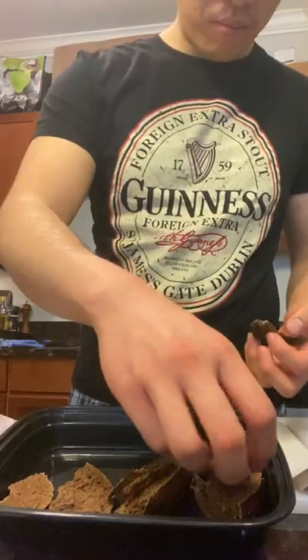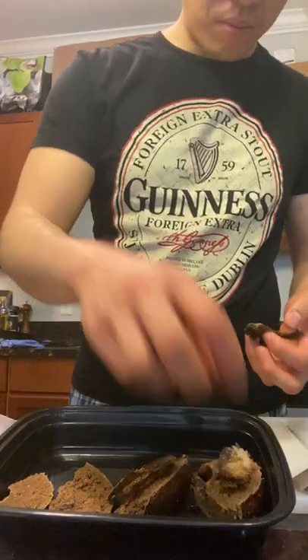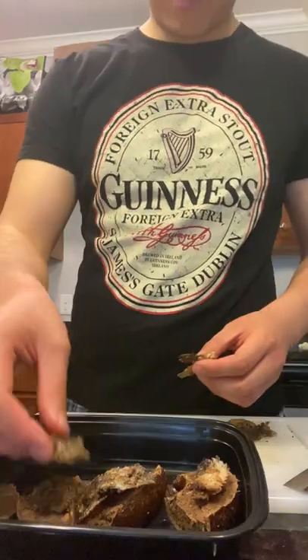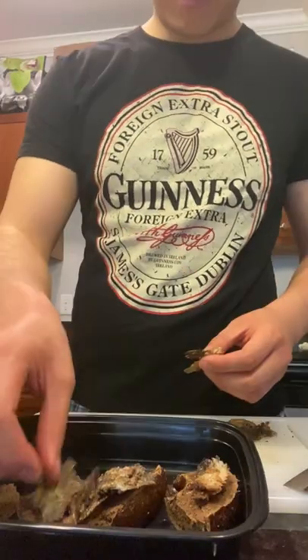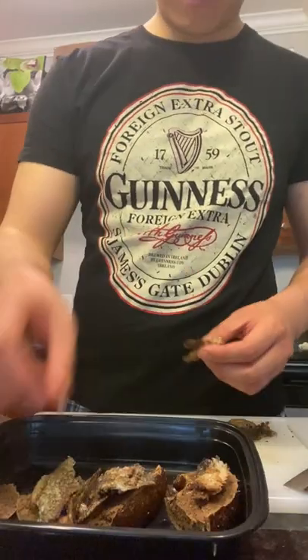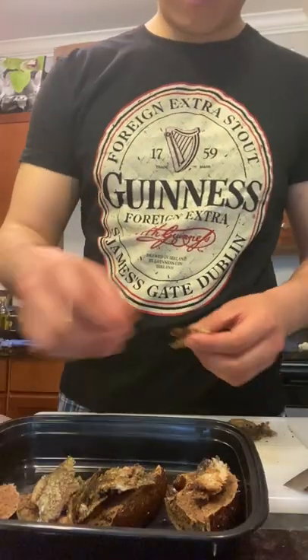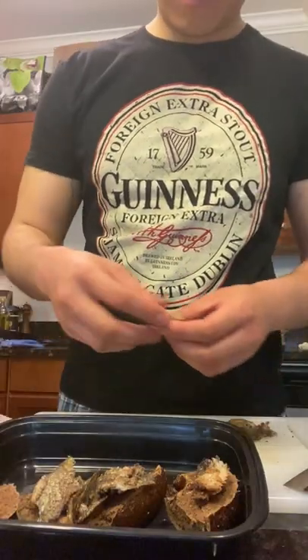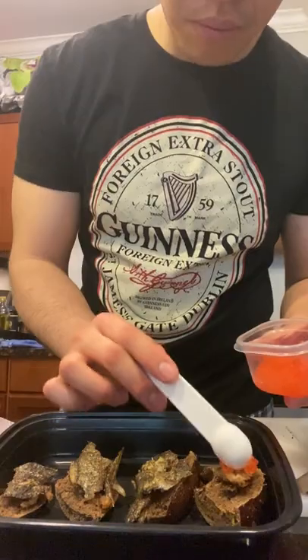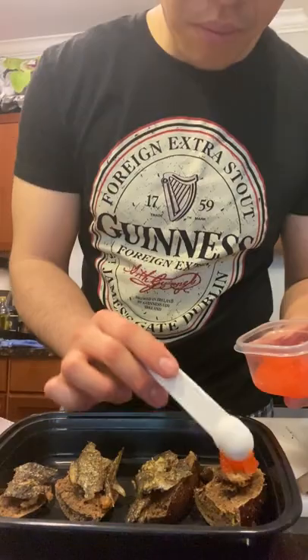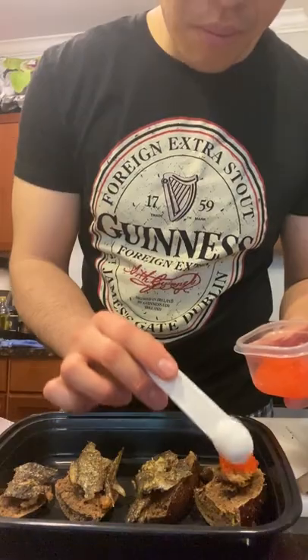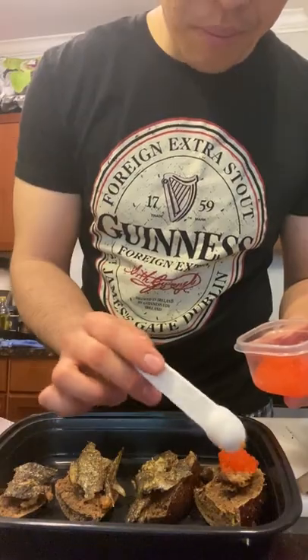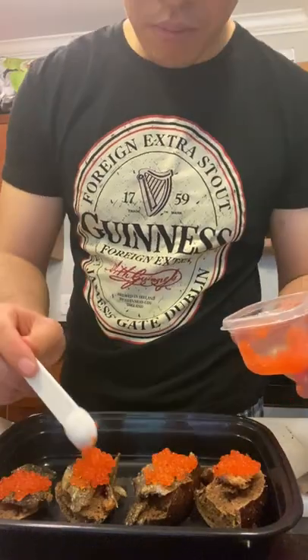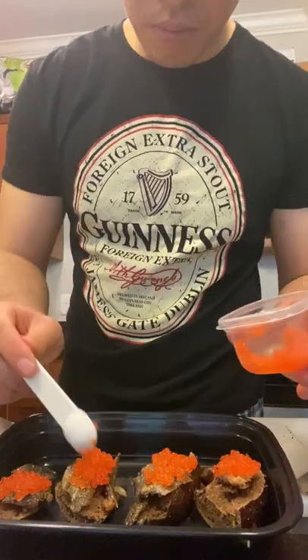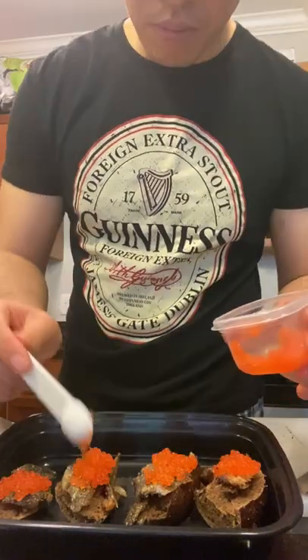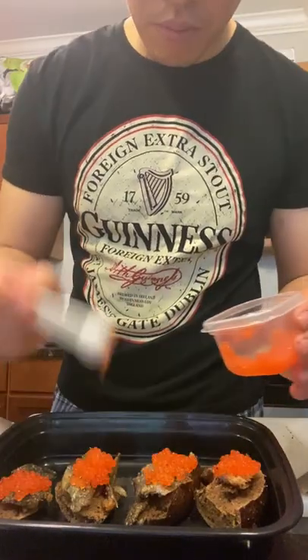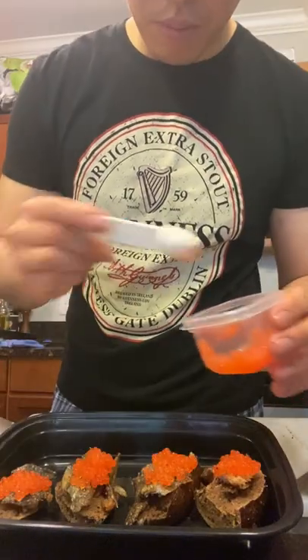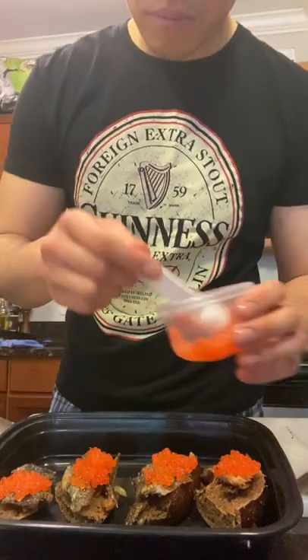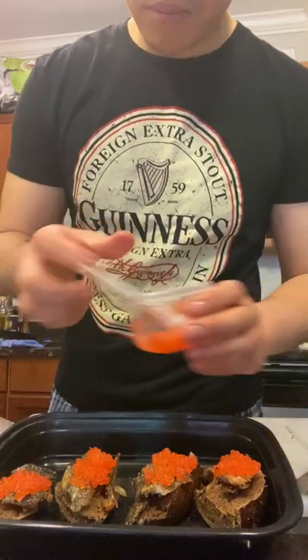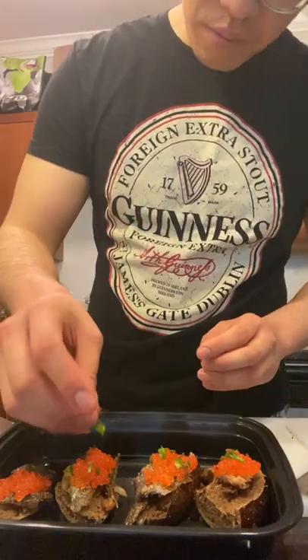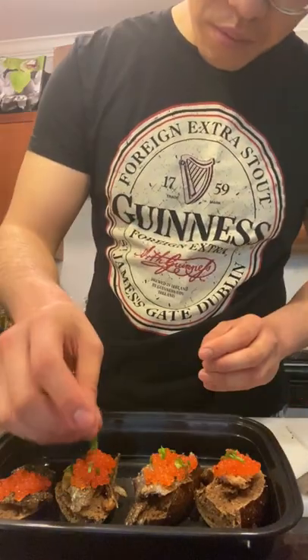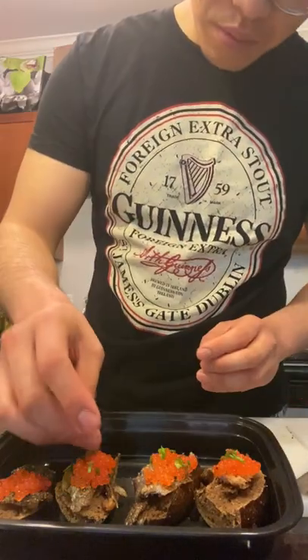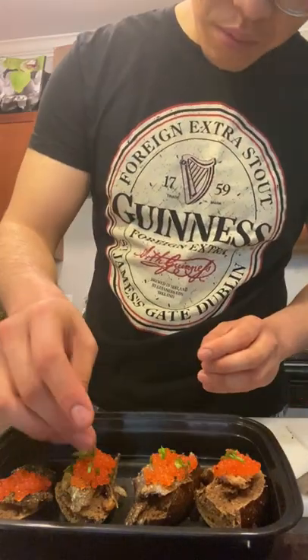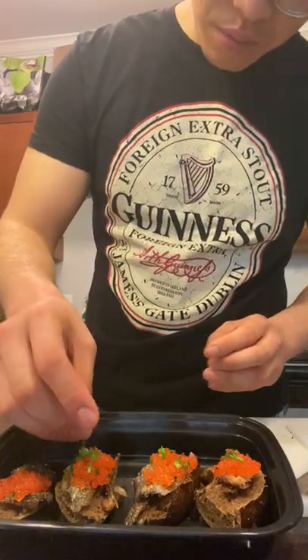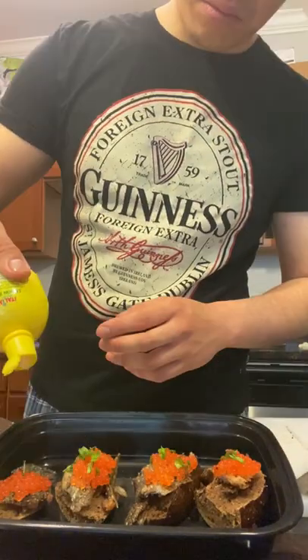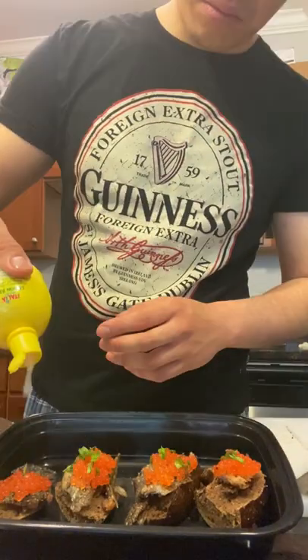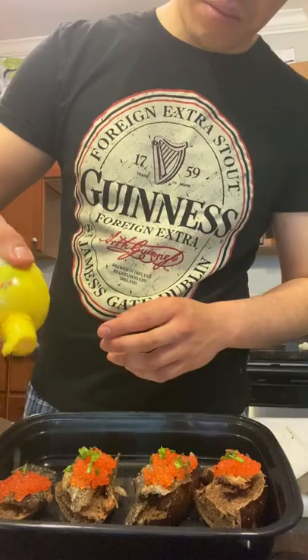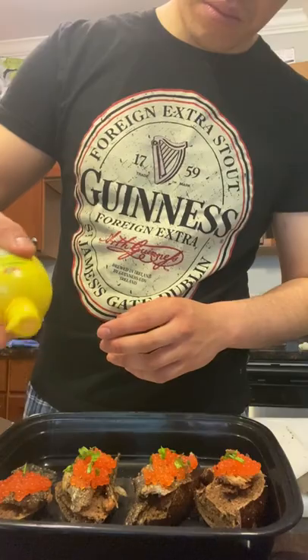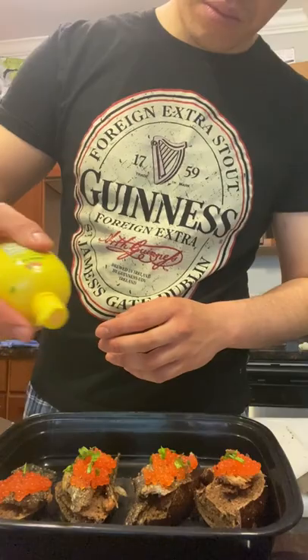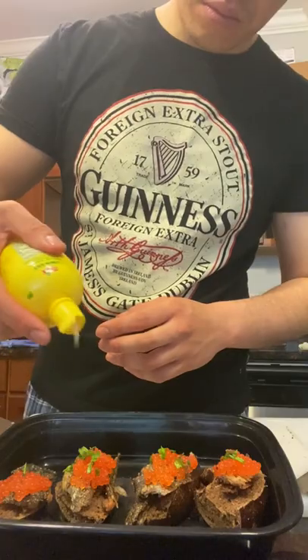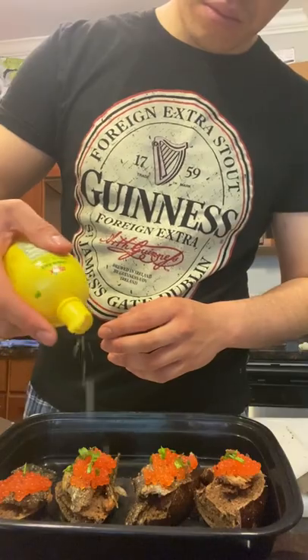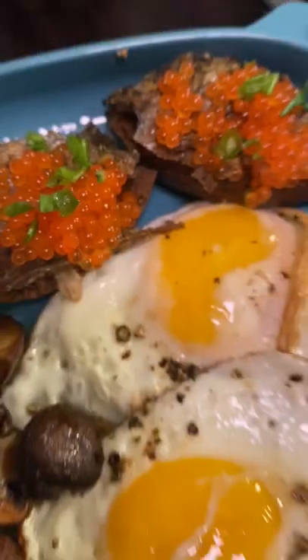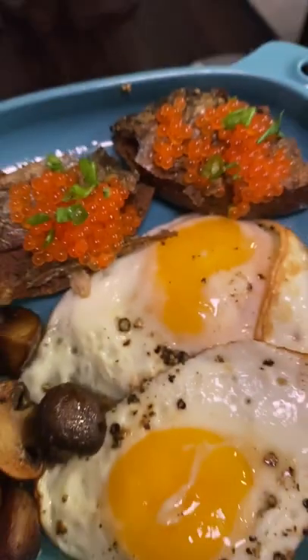First the skin, then the roe from the trout we caught, then the scallions. Finish with lemon juice, and then serve with the mushrooms and eggs.